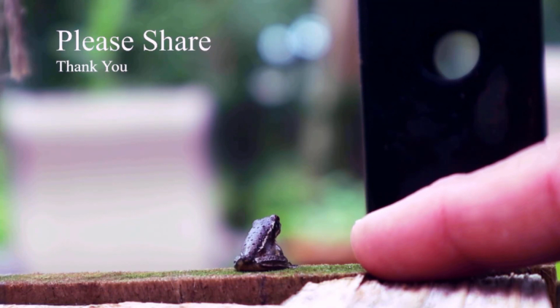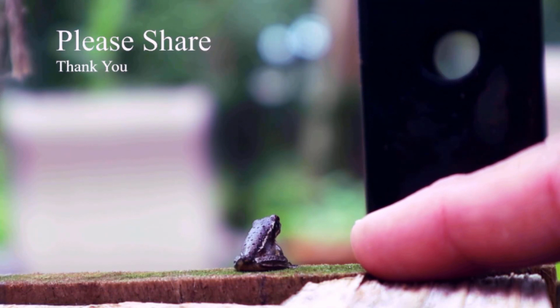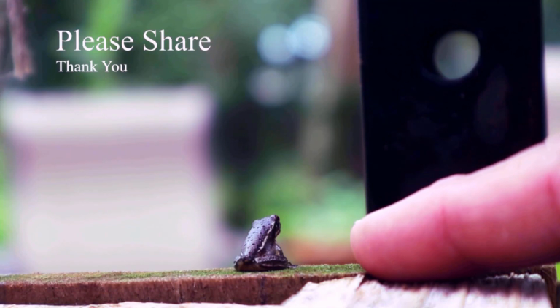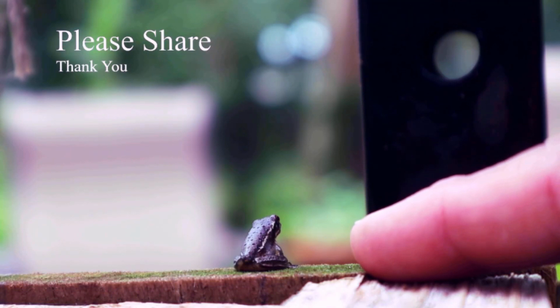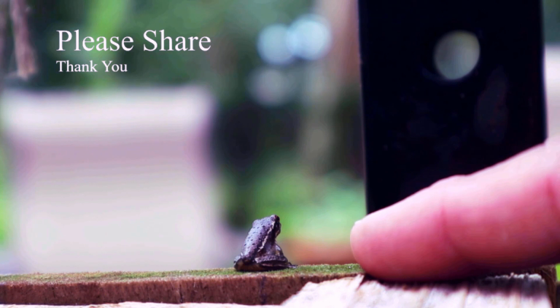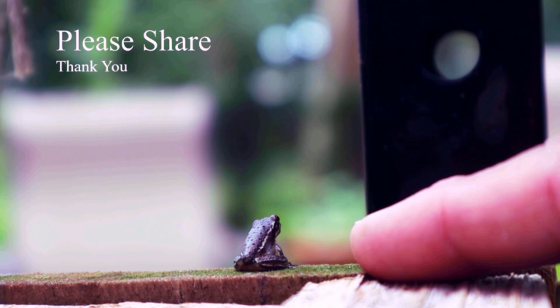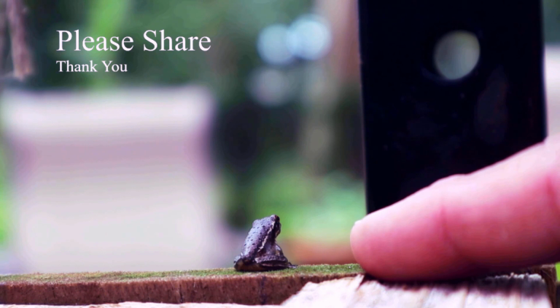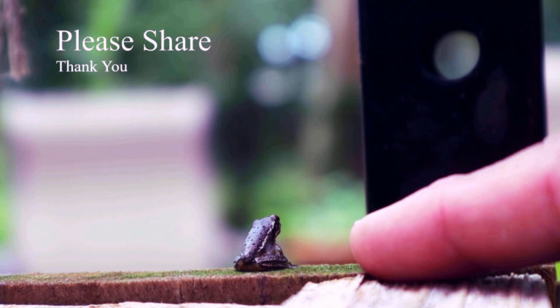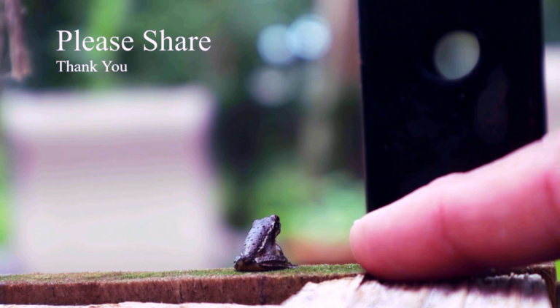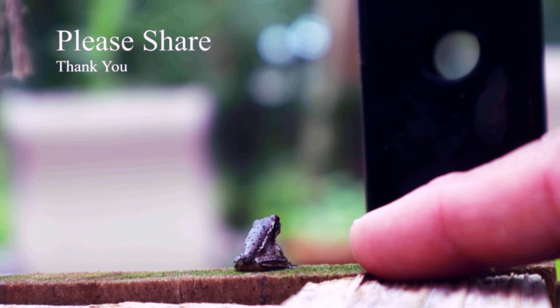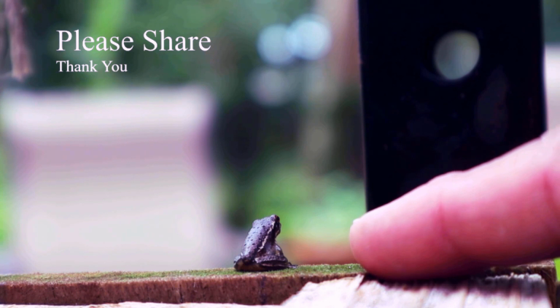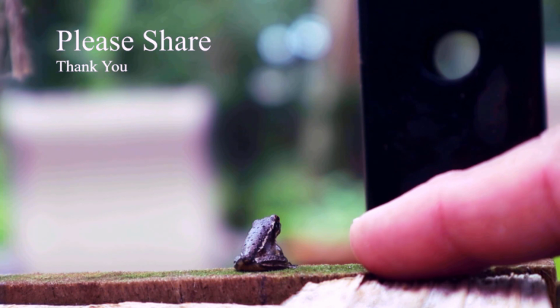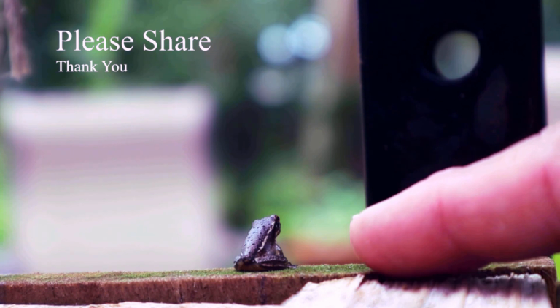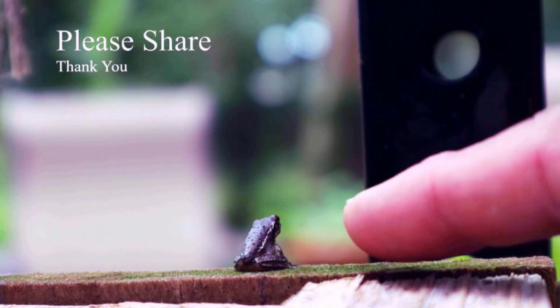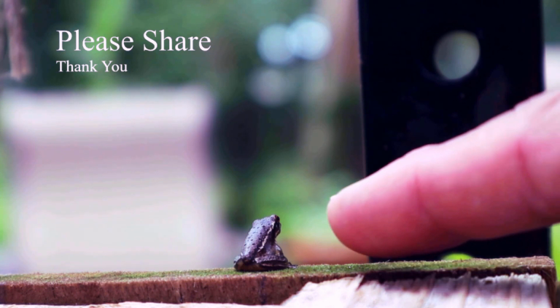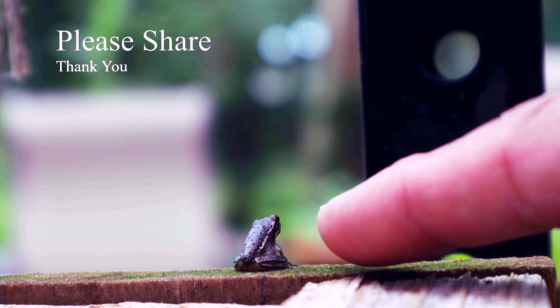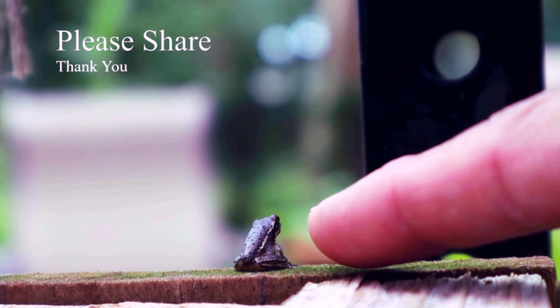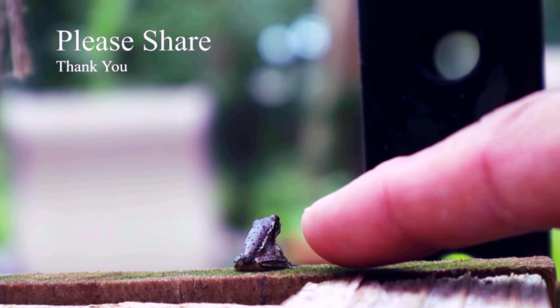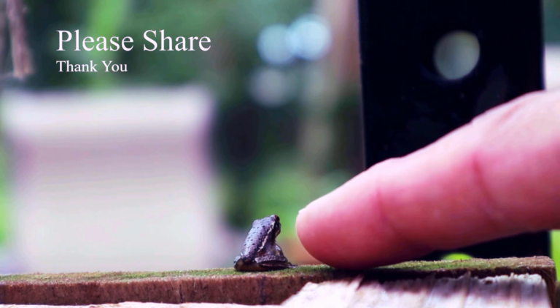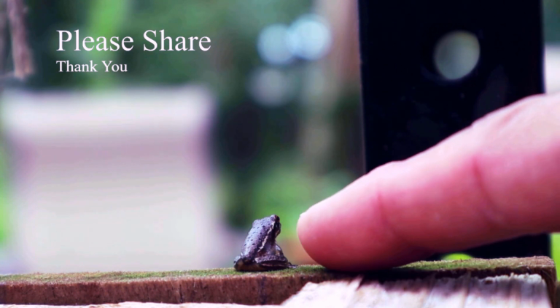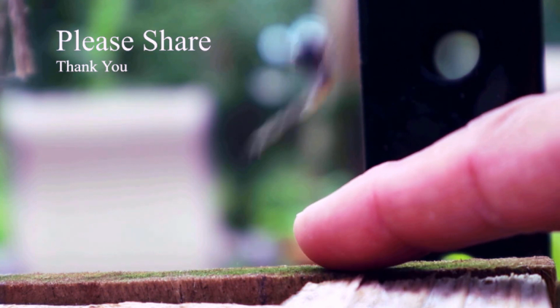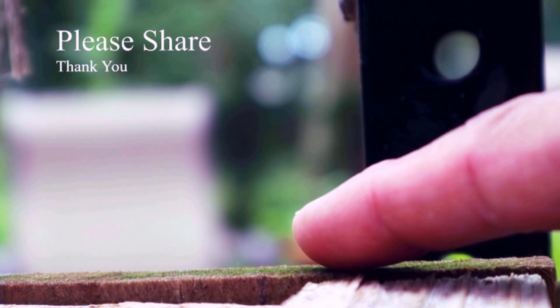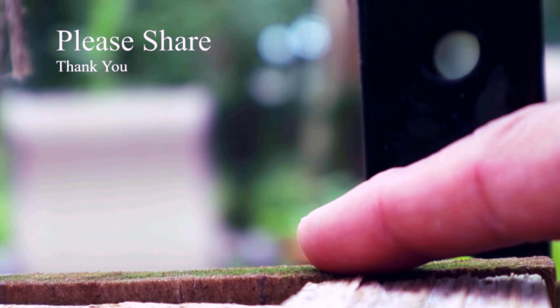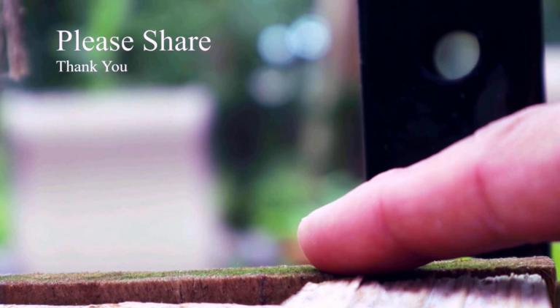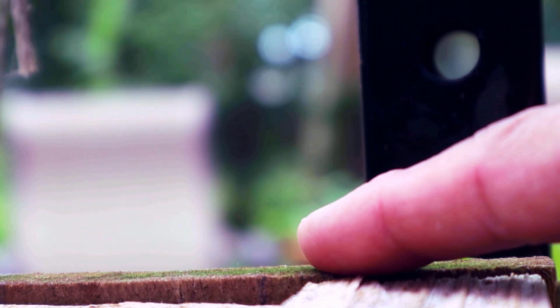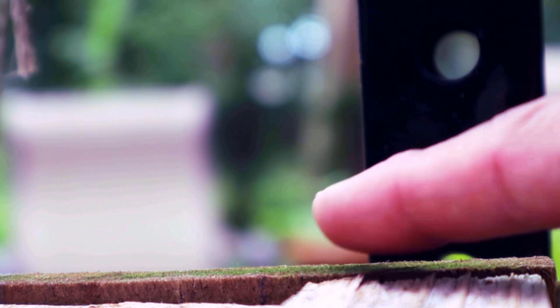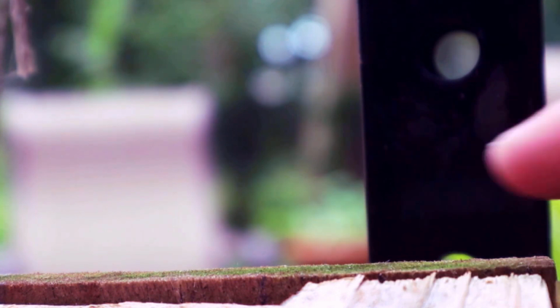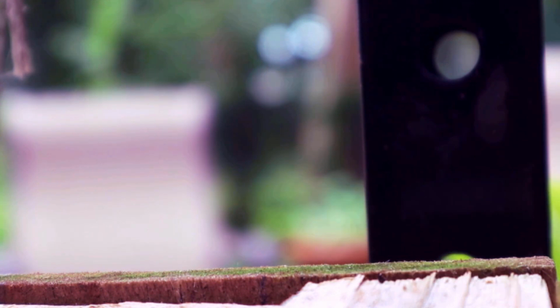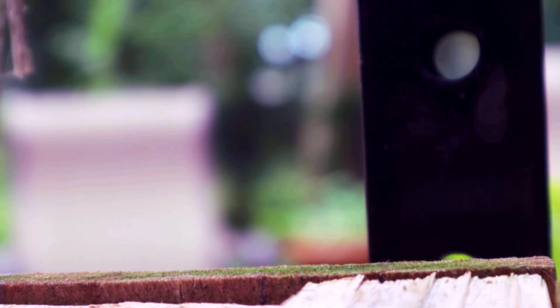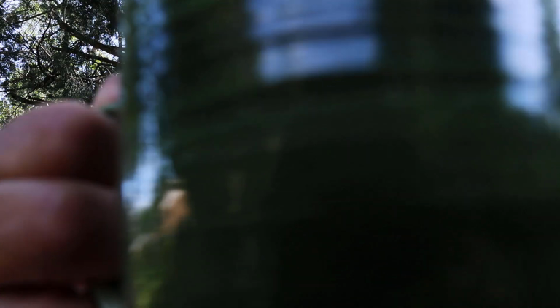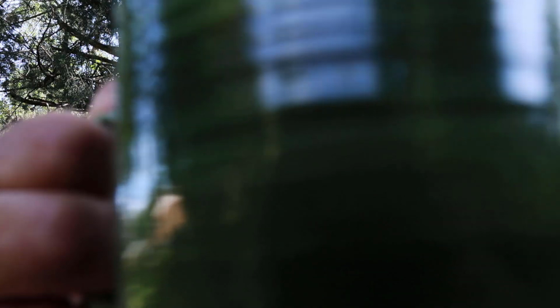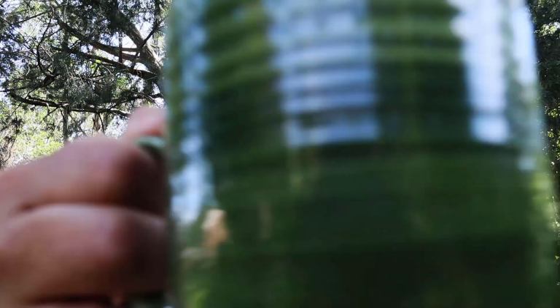Don't forget: lift, inspire, keep on growing.